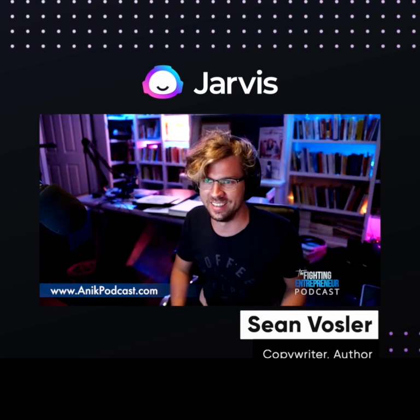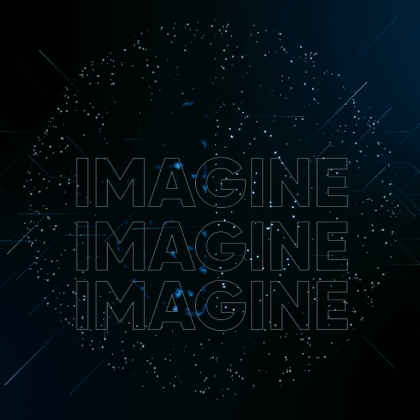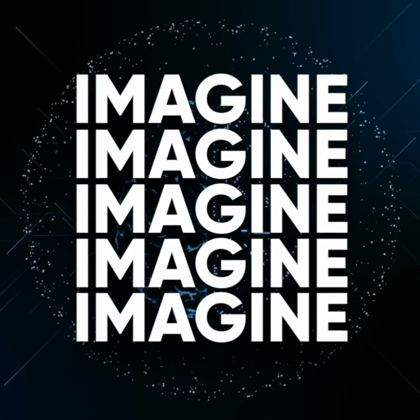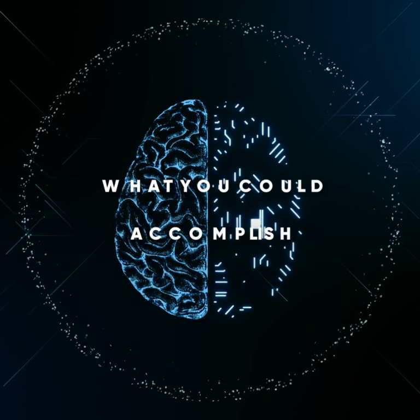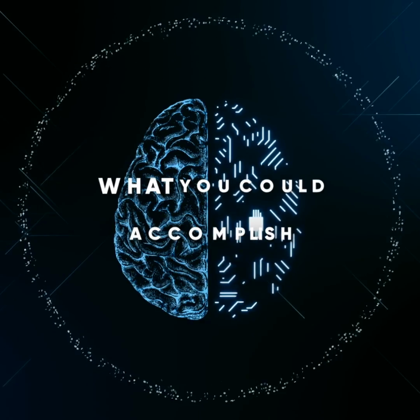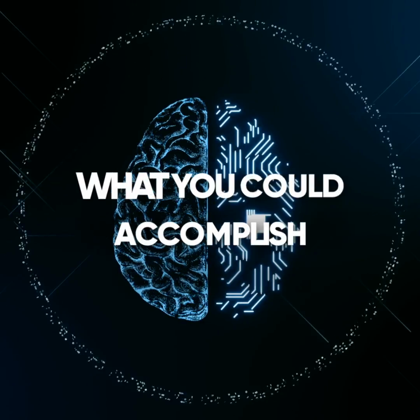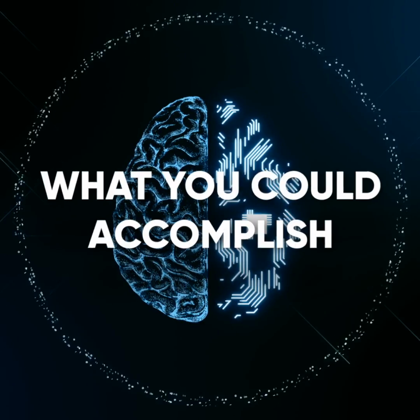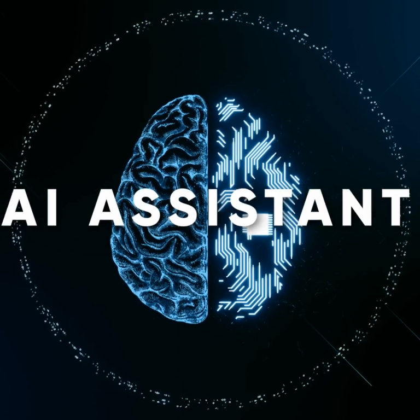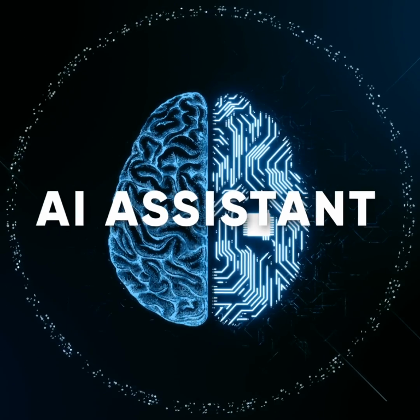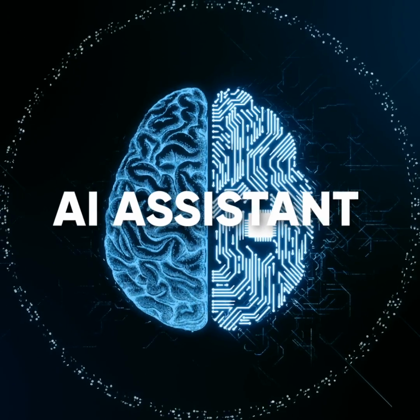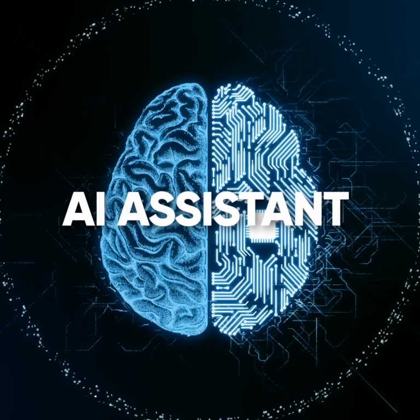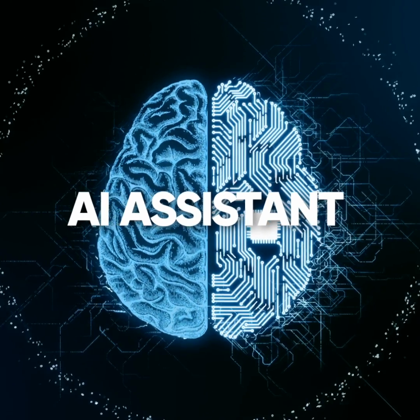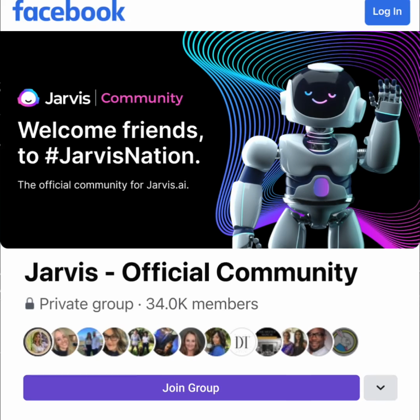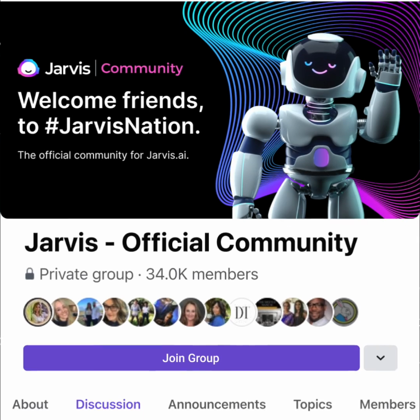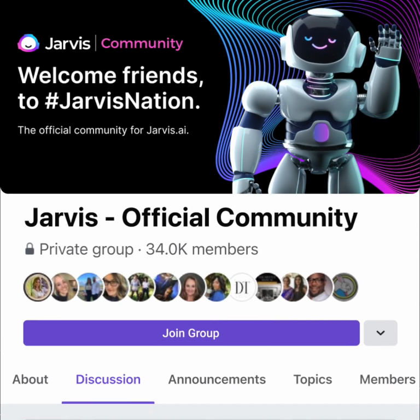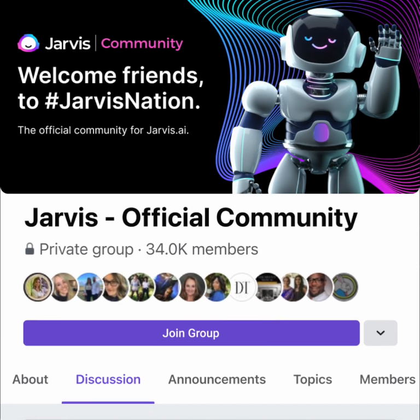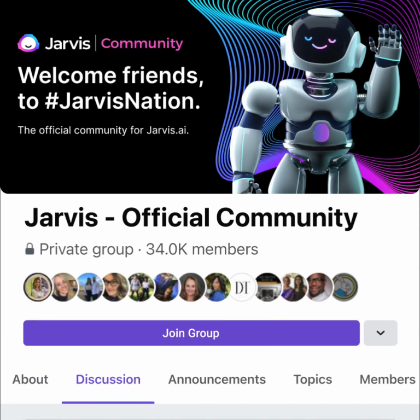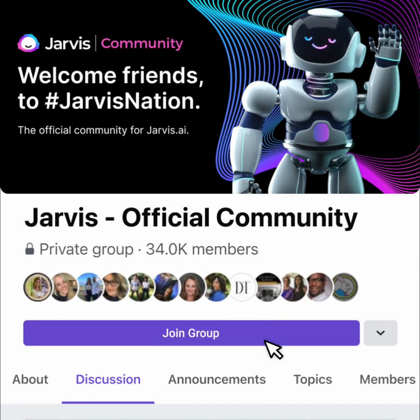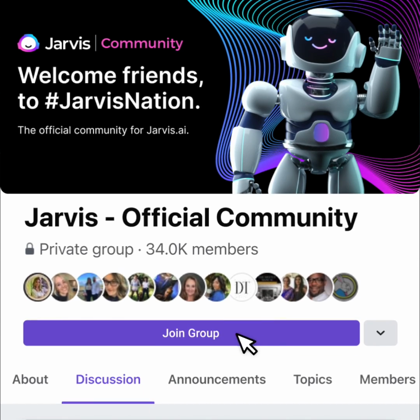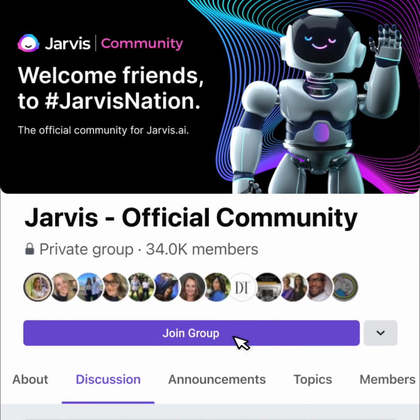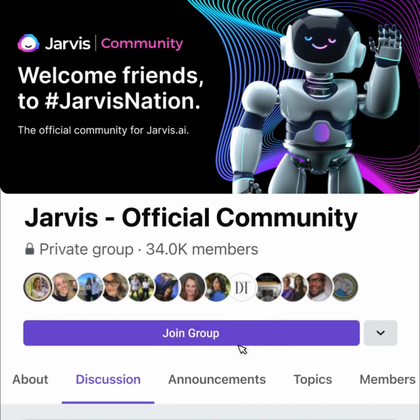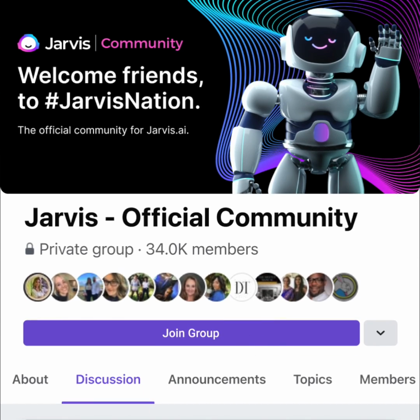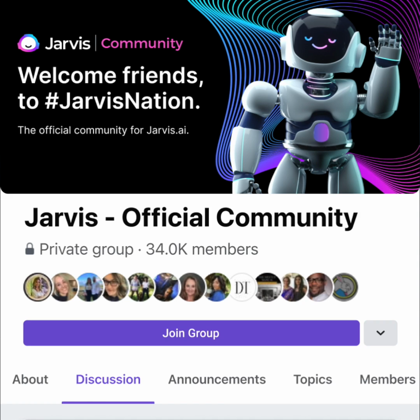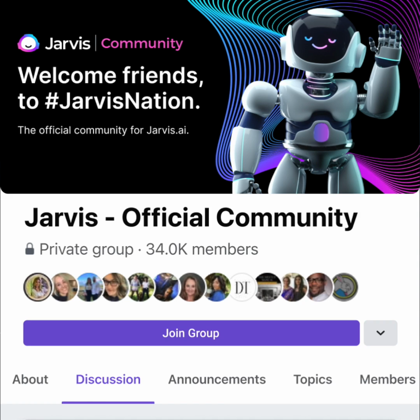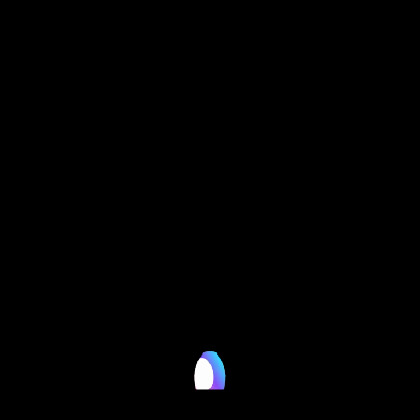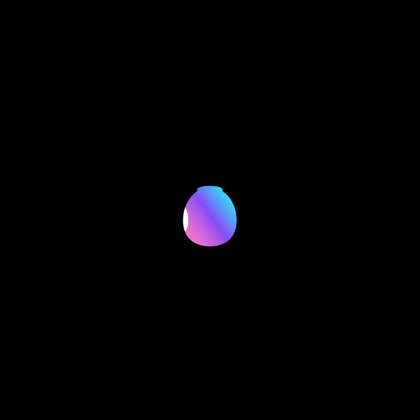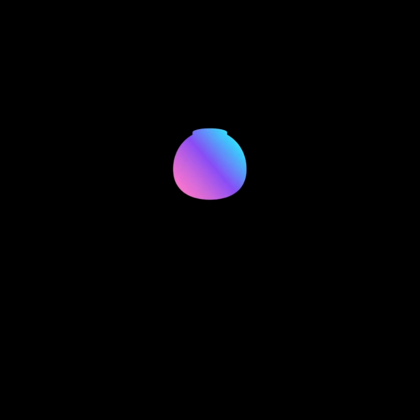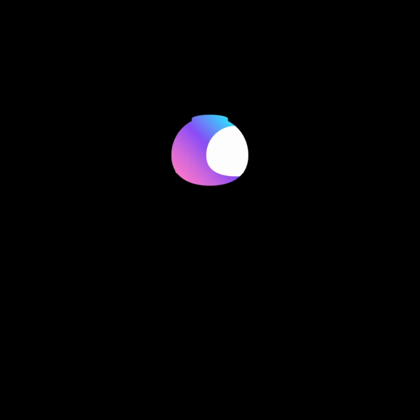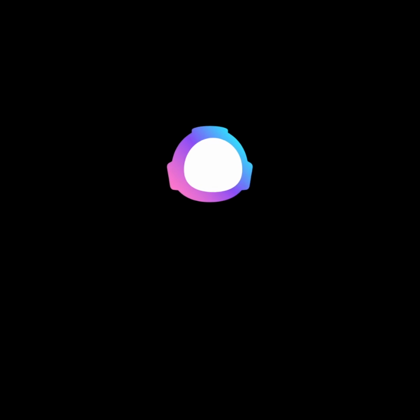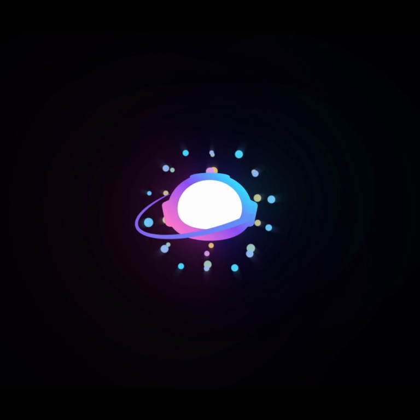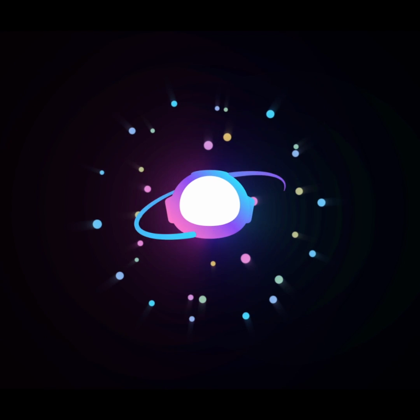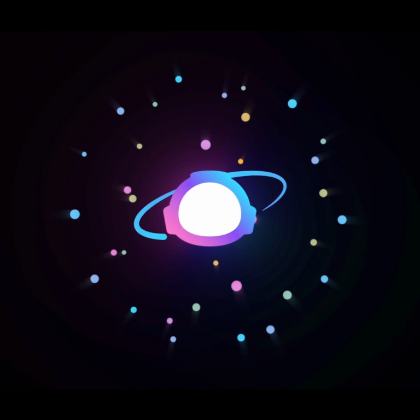Imagine what you could accomplish with an AI assistant. Join over 30,000 people in the Jarvis nation. Get started now at jarvis.ai.